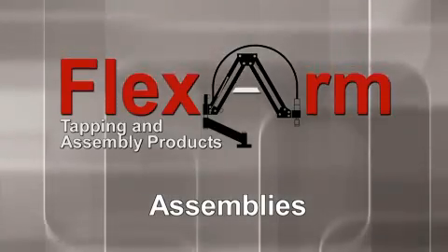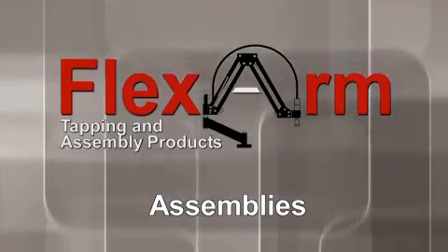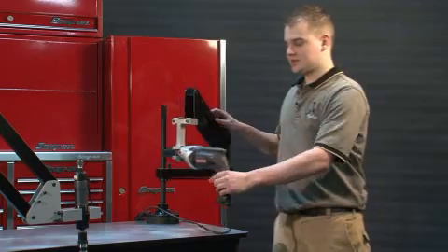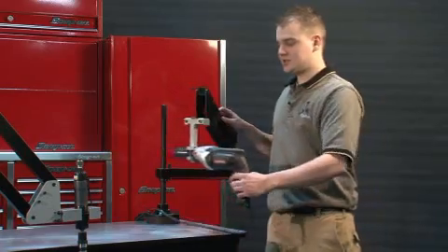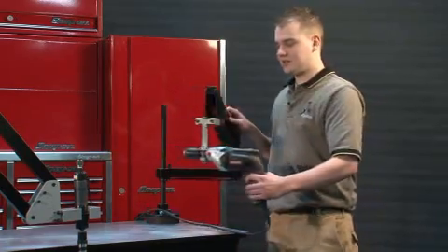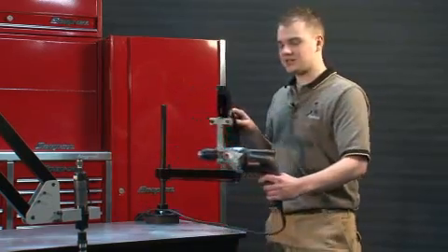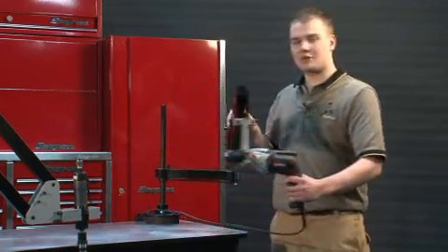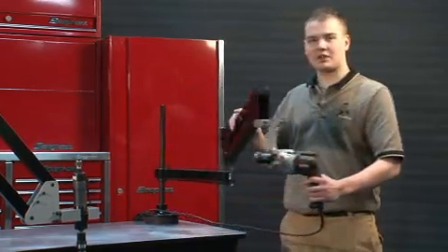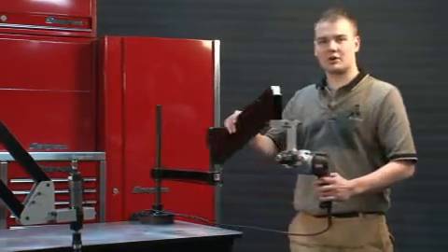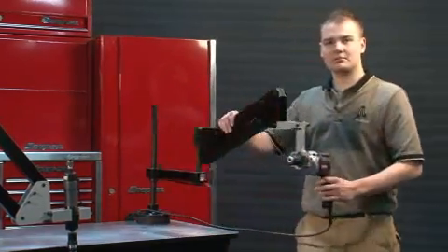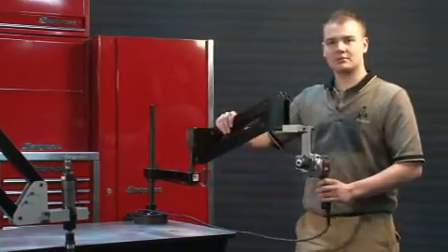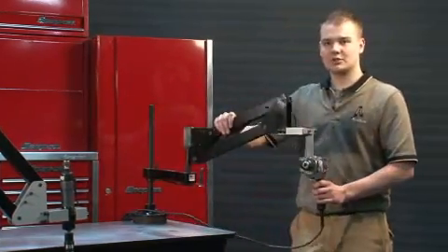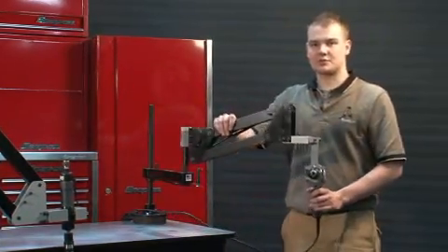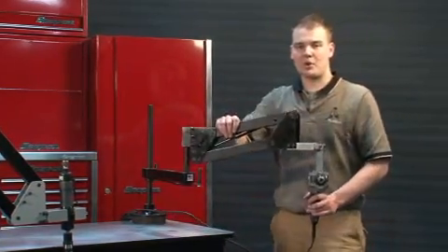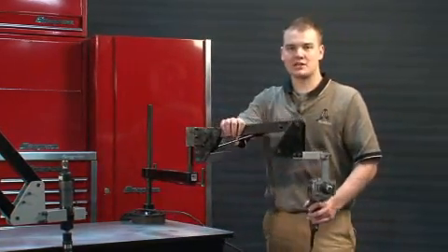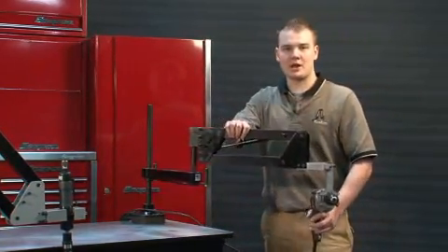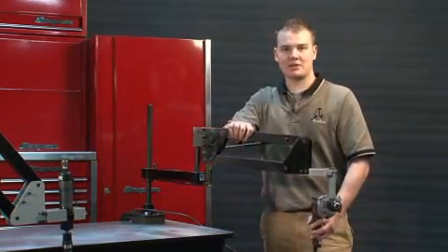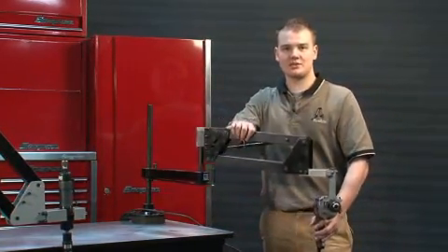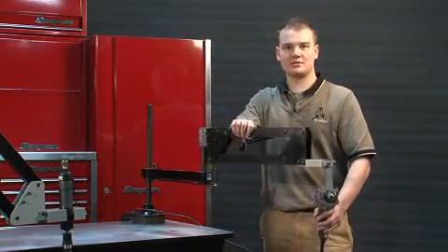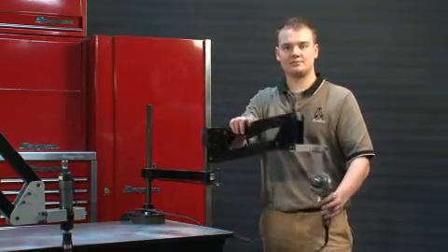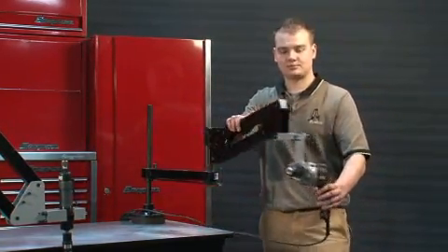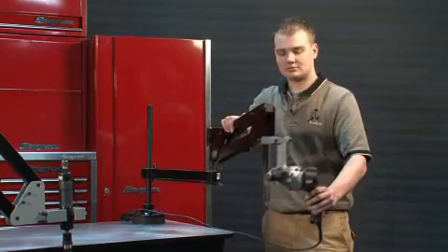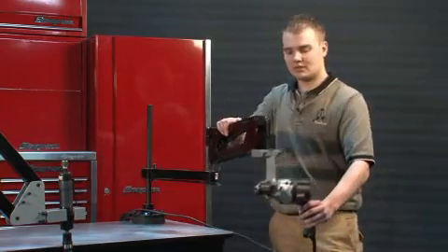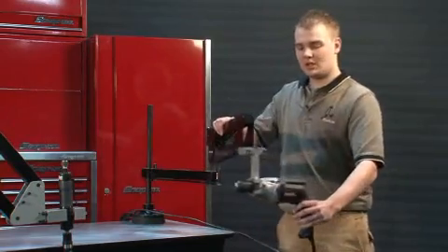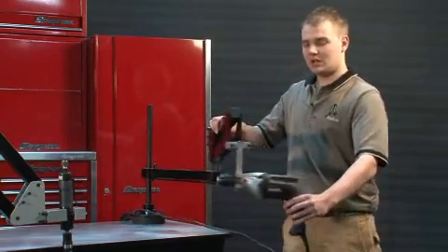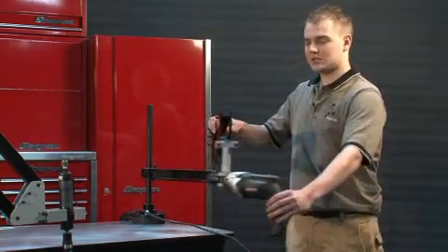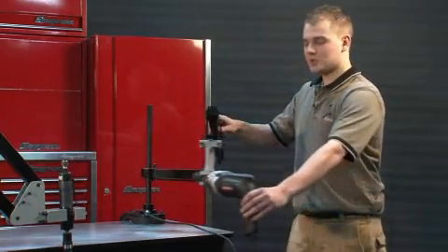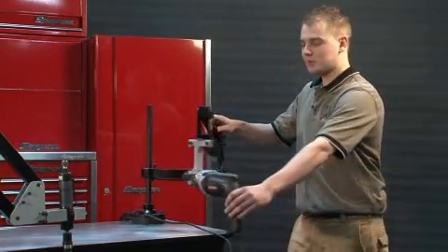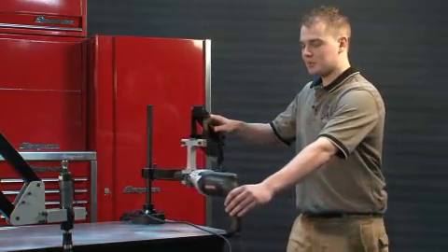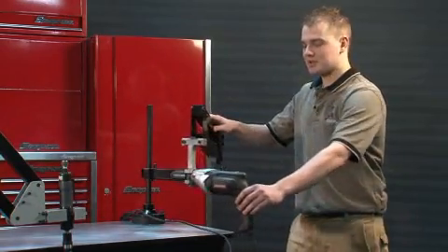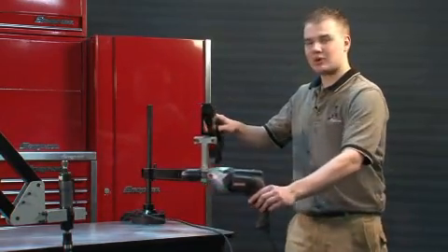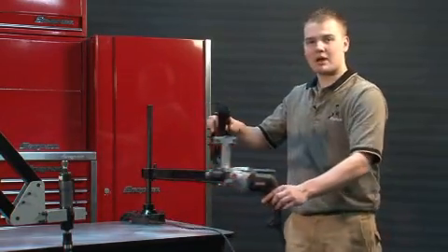This is our CVA style flex arm, used for small bench mount applications. It's also equipped with a pistol grip mount.